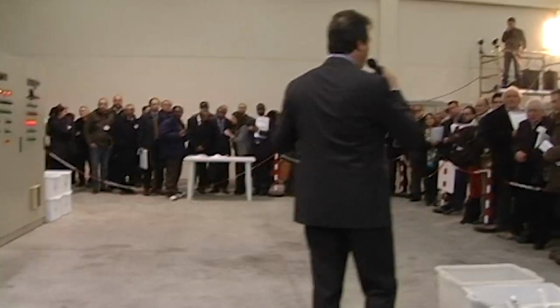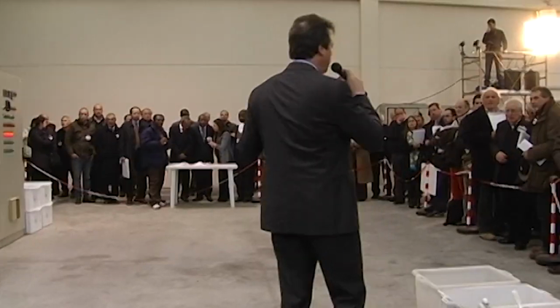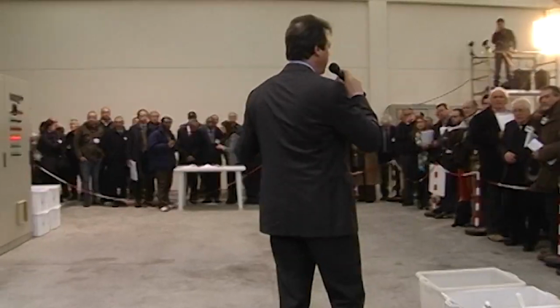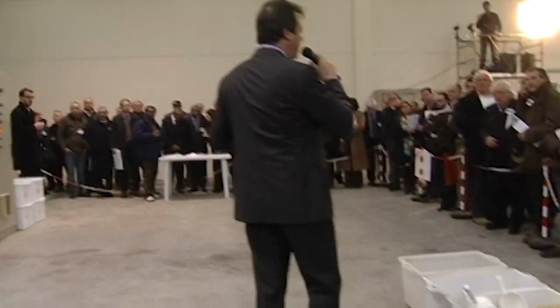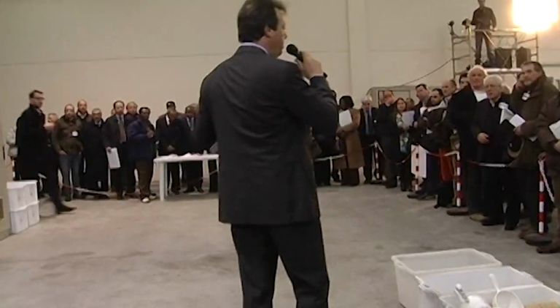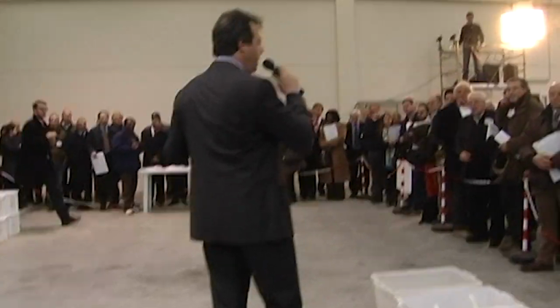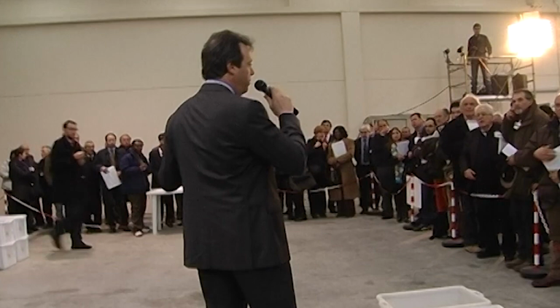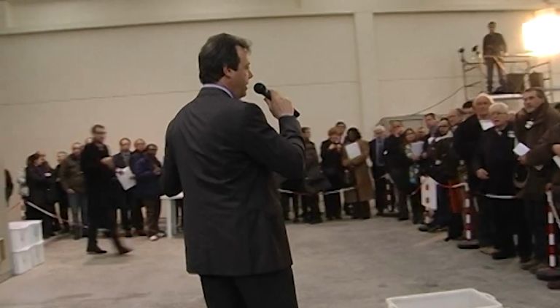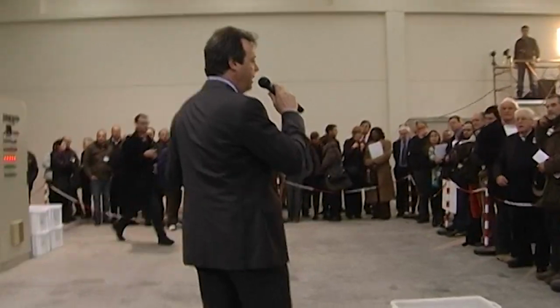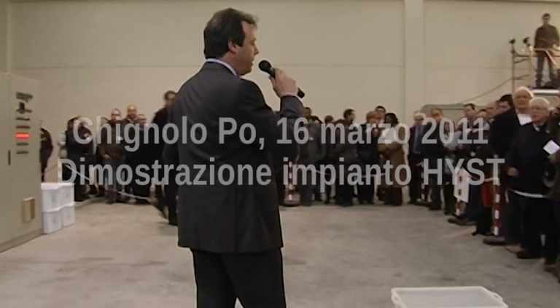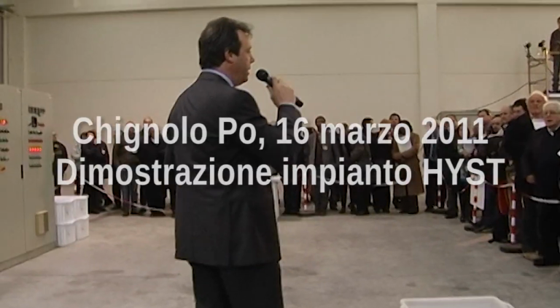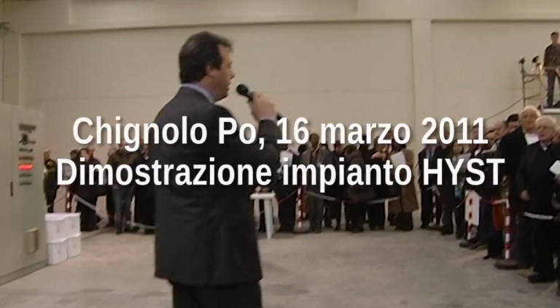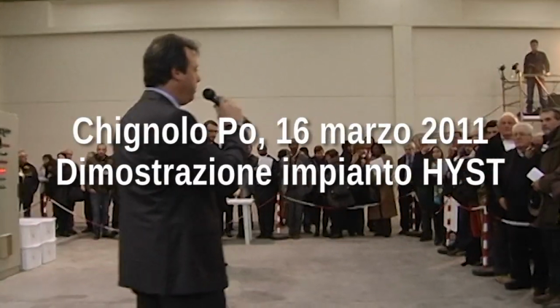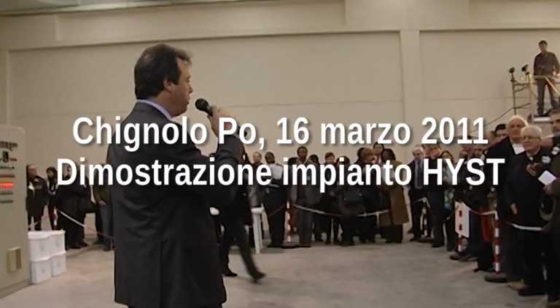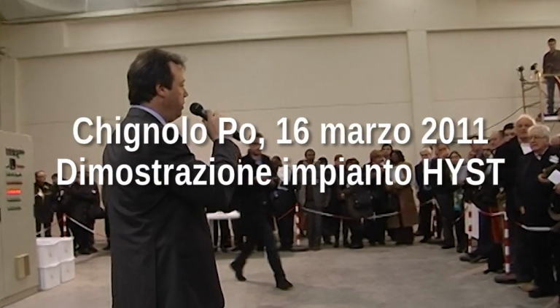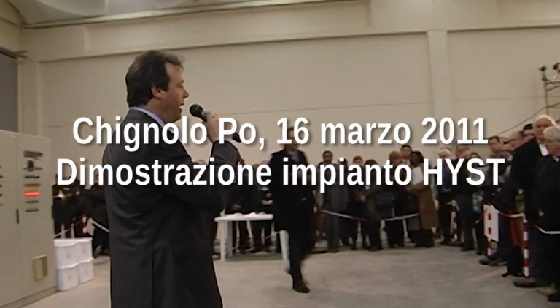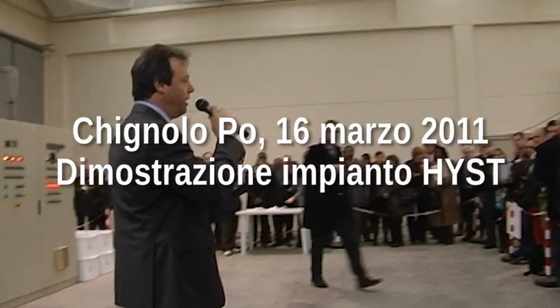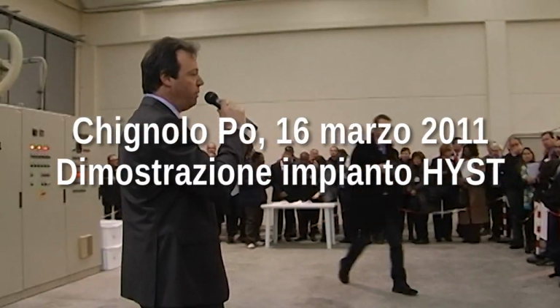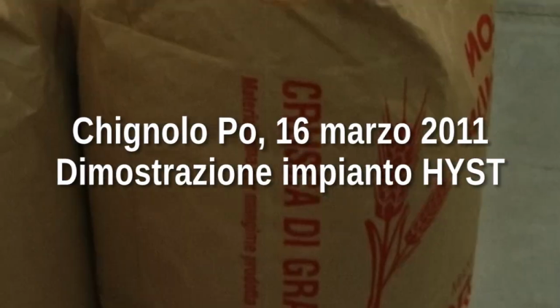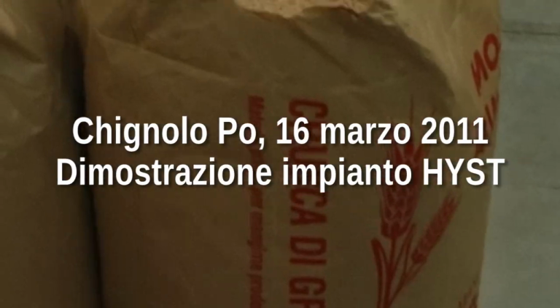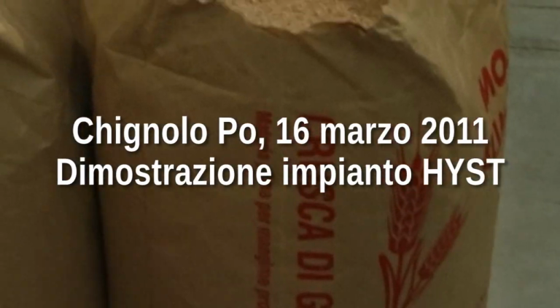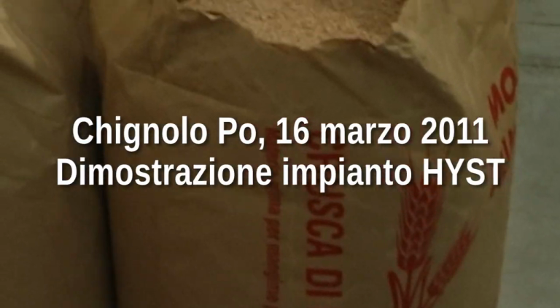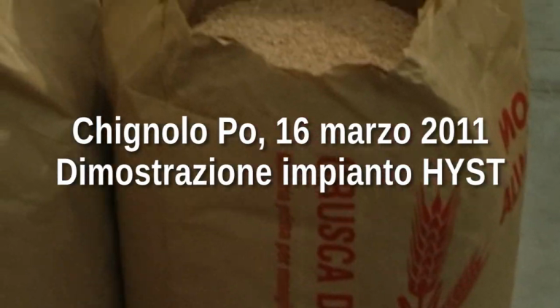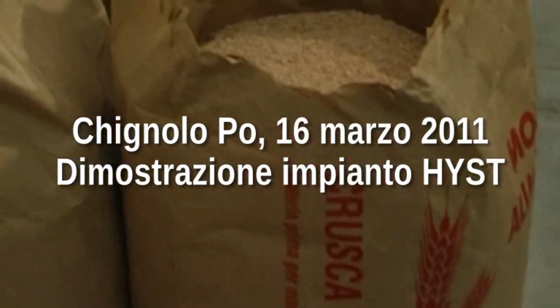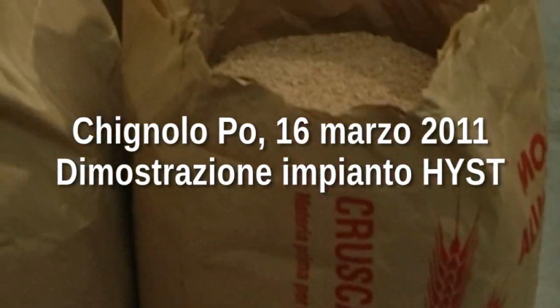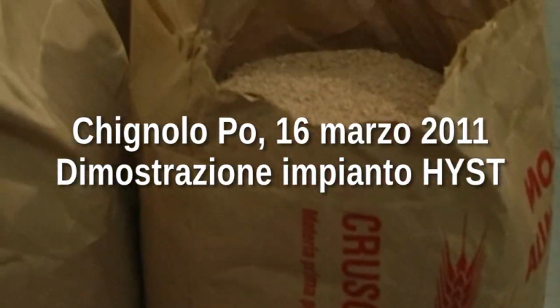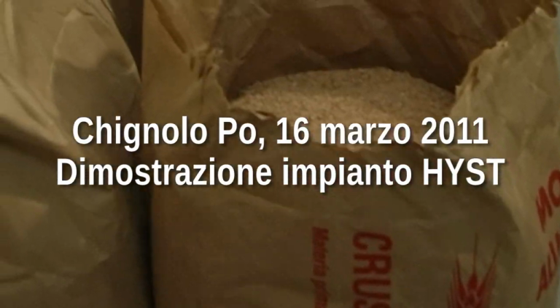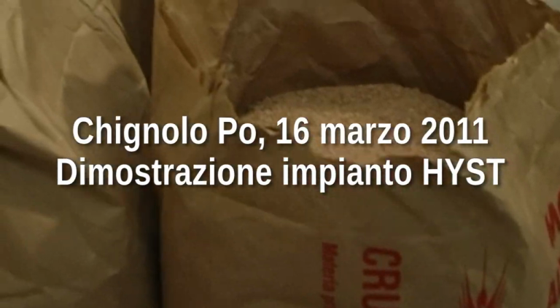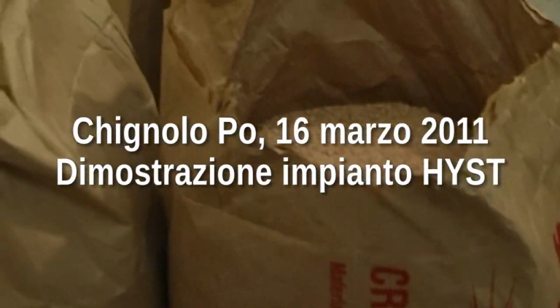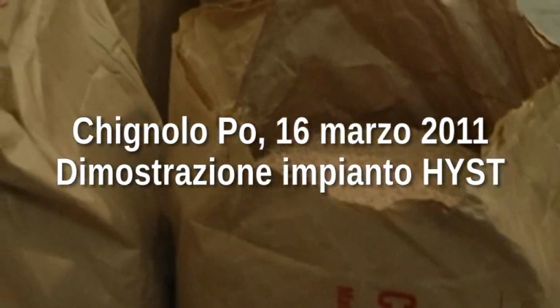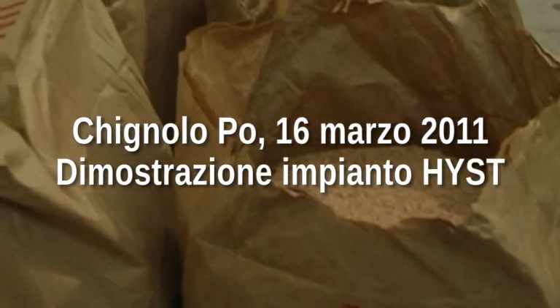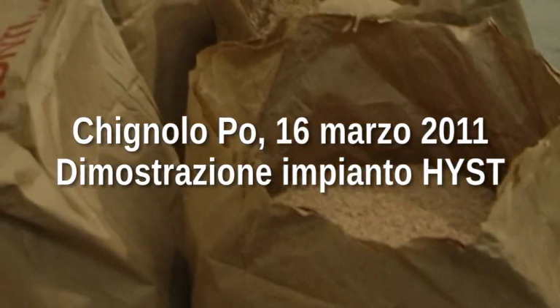Adesso partiamo con la seconda lavorazione che è quella della crusca per produrre la farina.